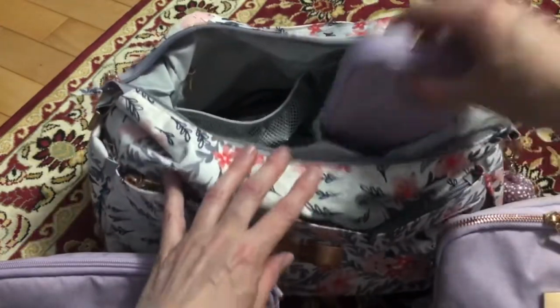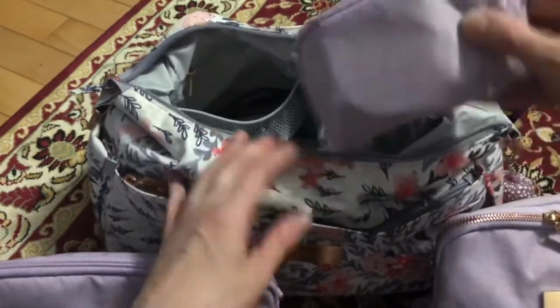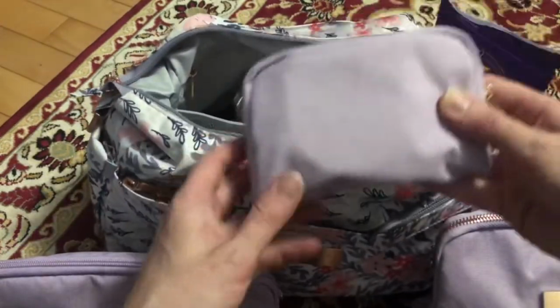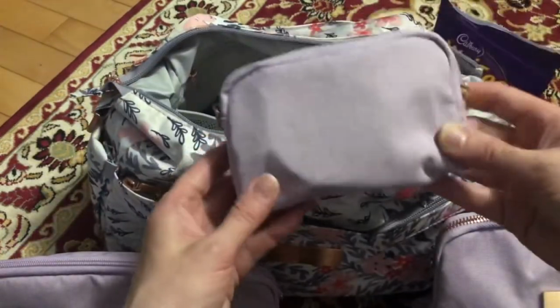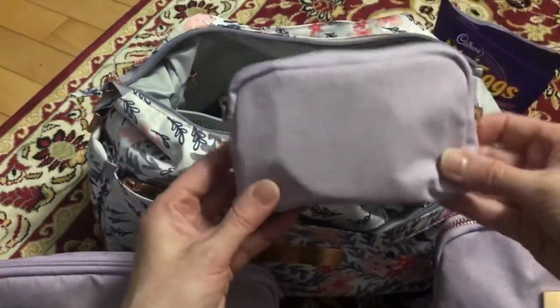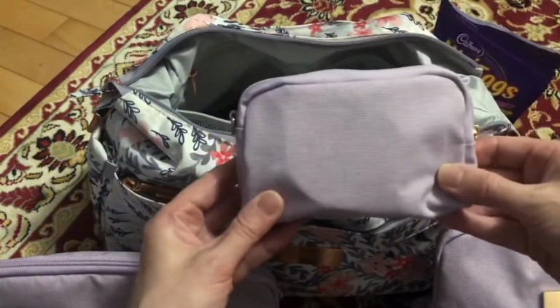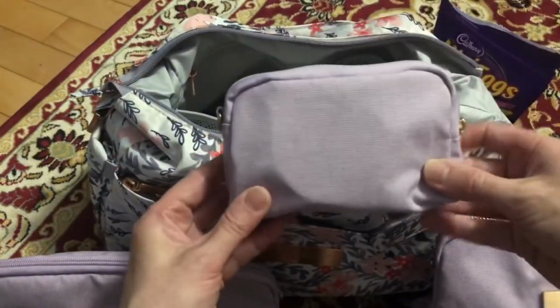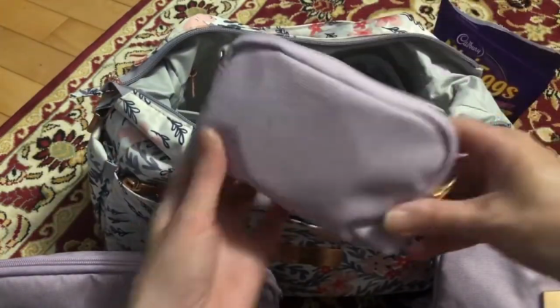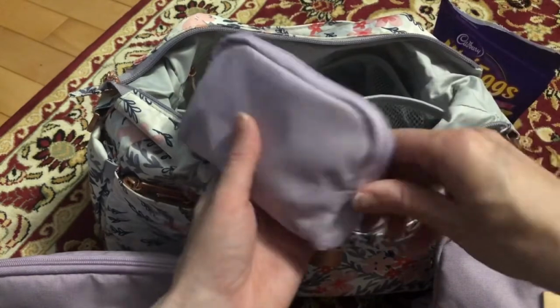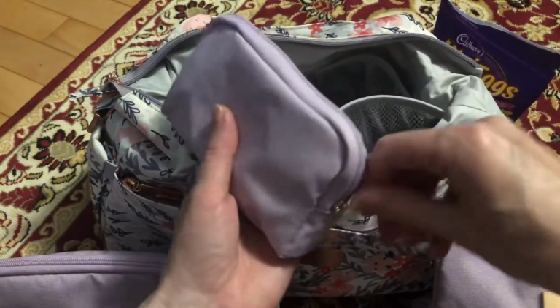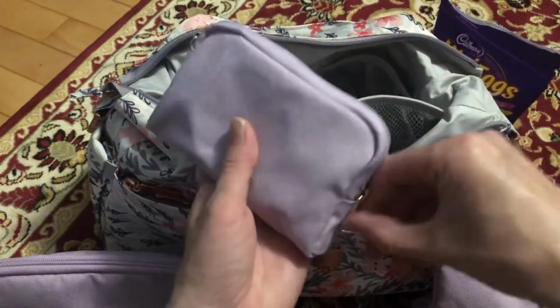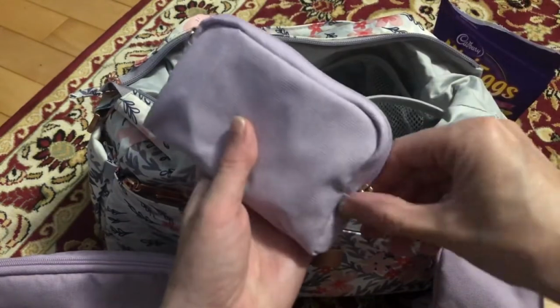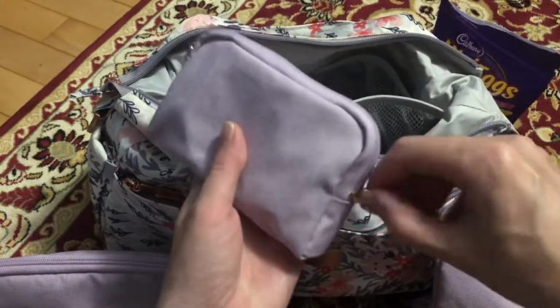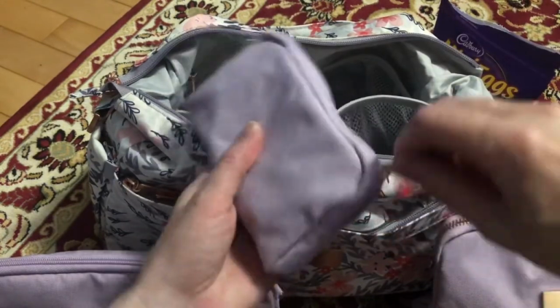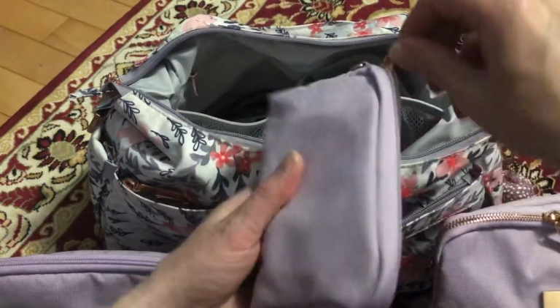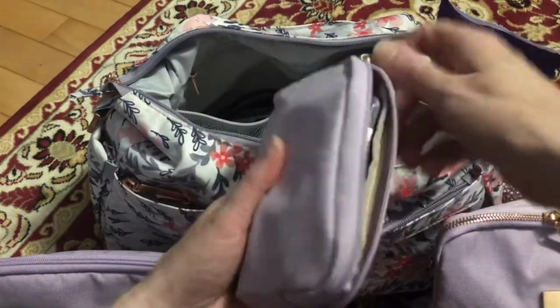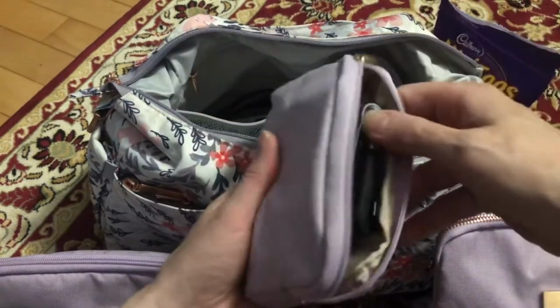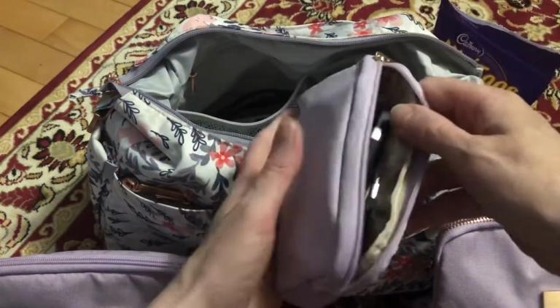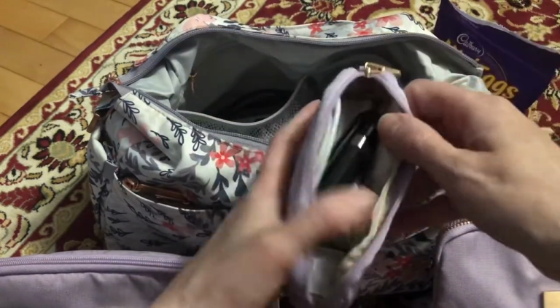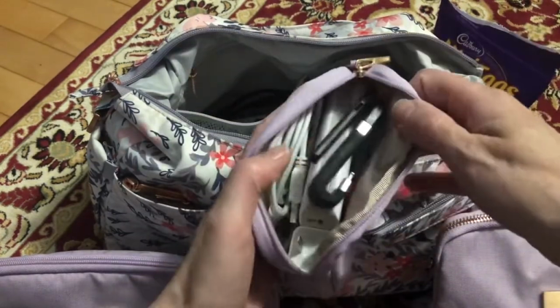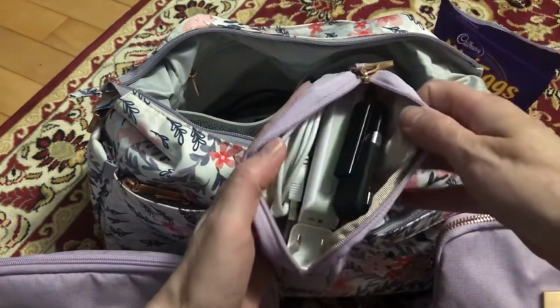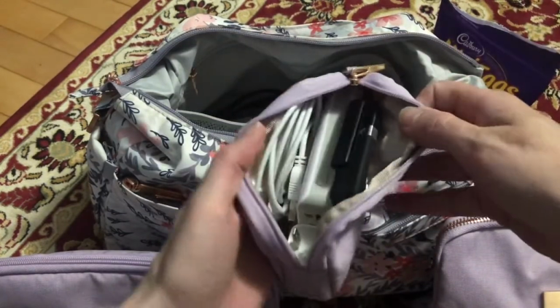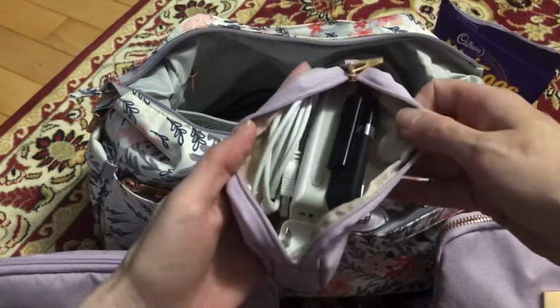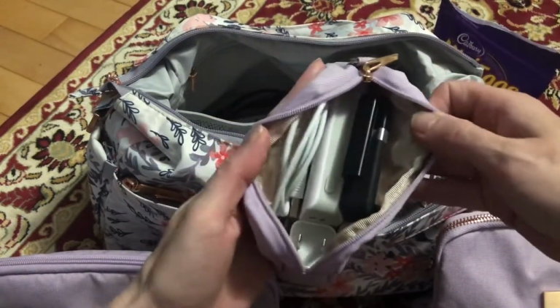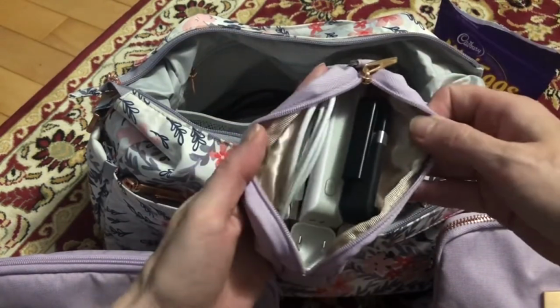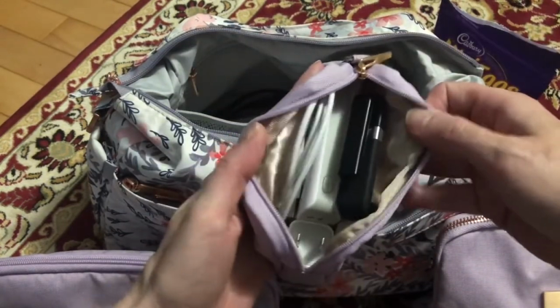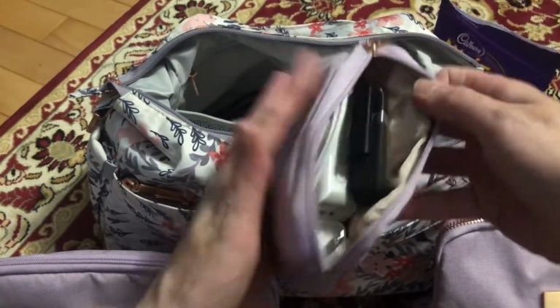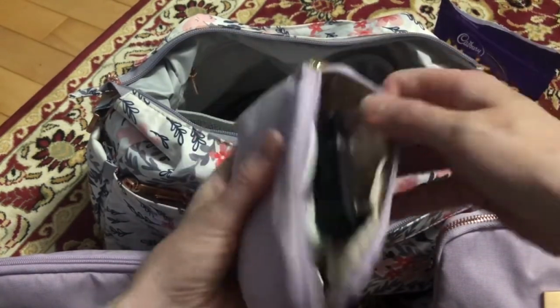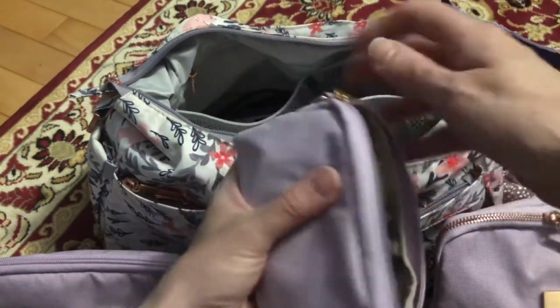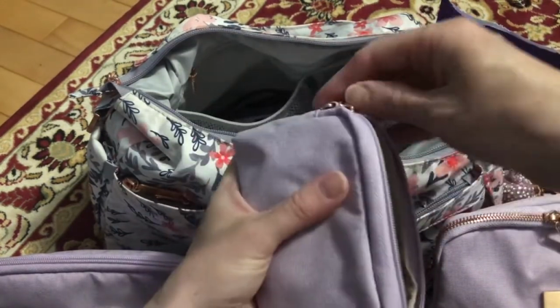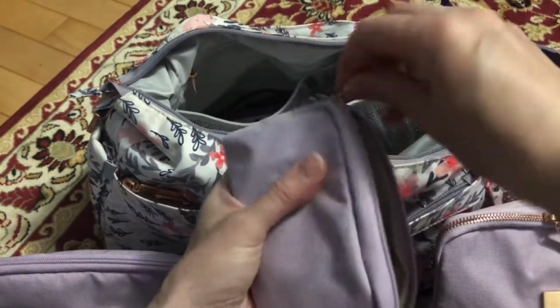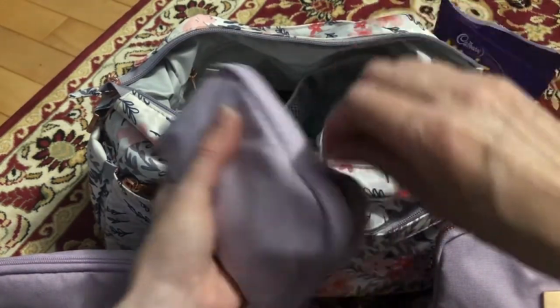Last of all I just have my small set piece, and this is just my usual charger stuff, my phone, and a few other bits in there.